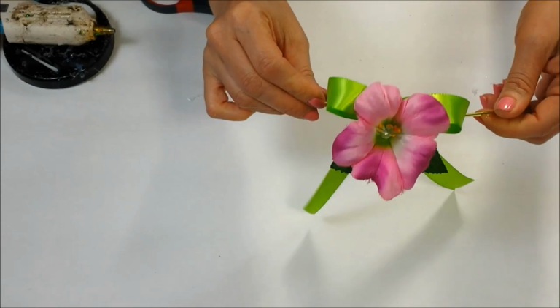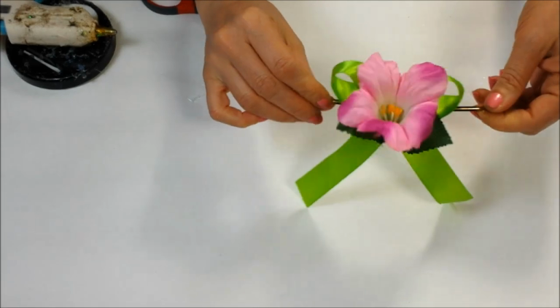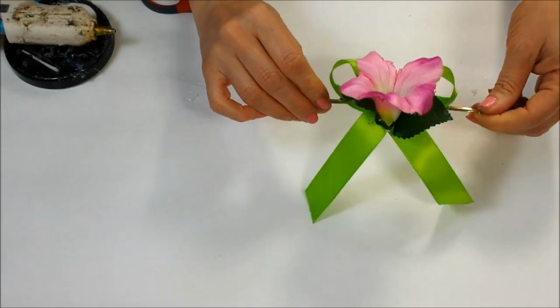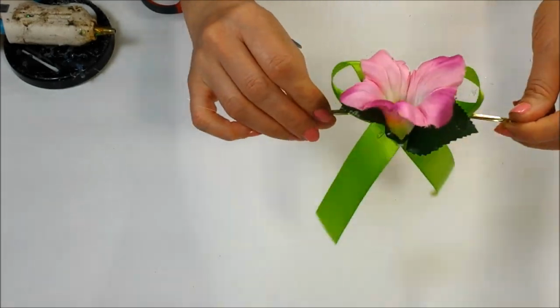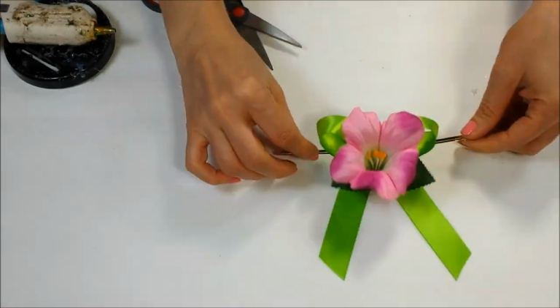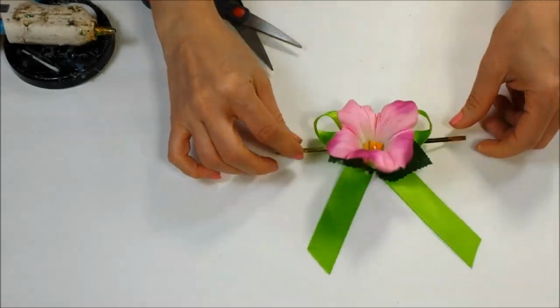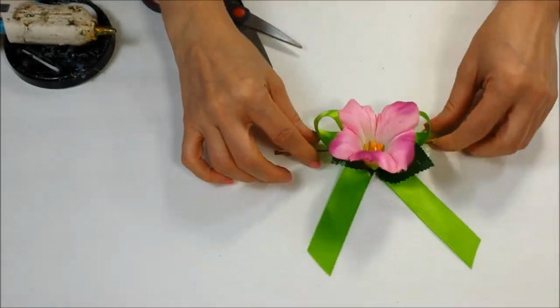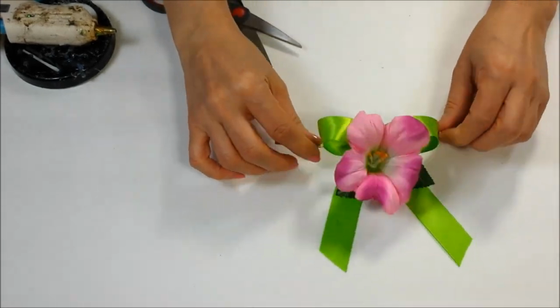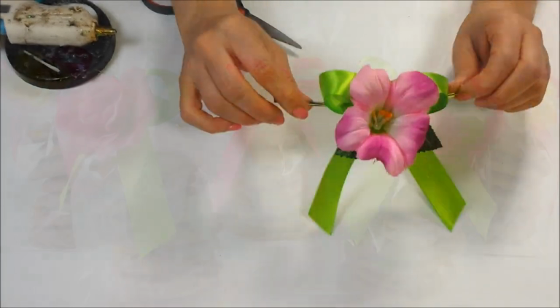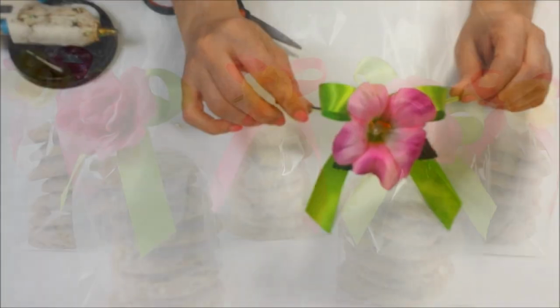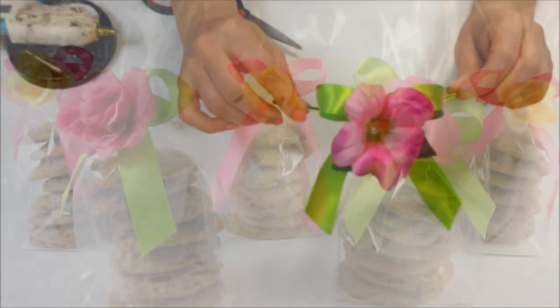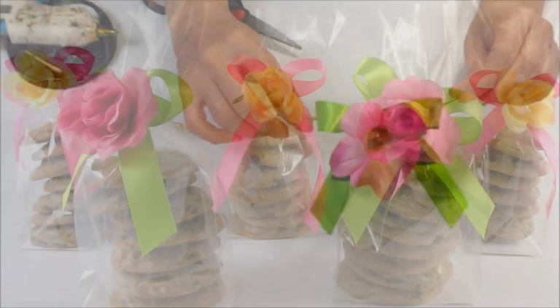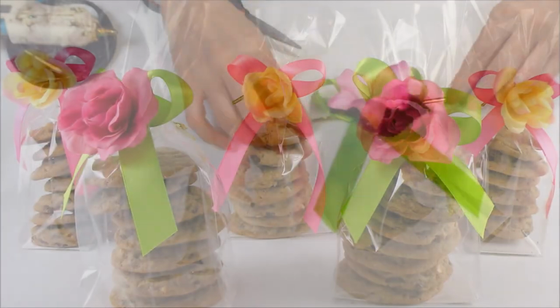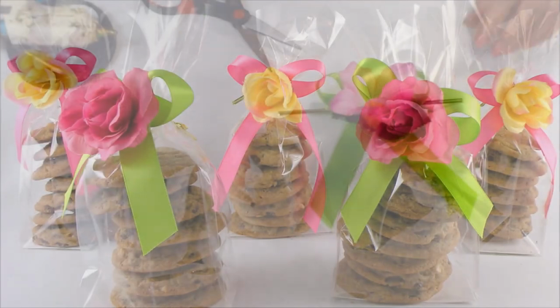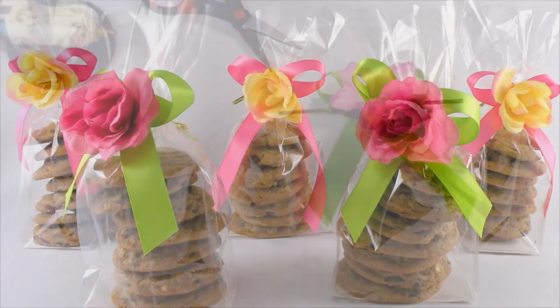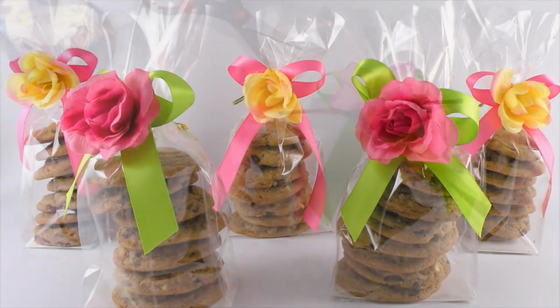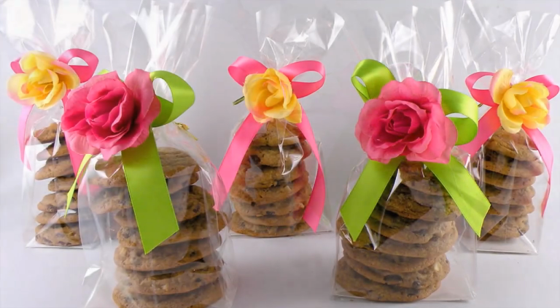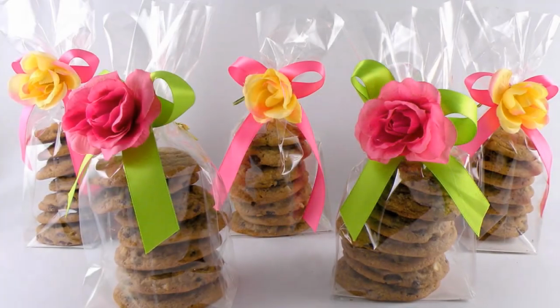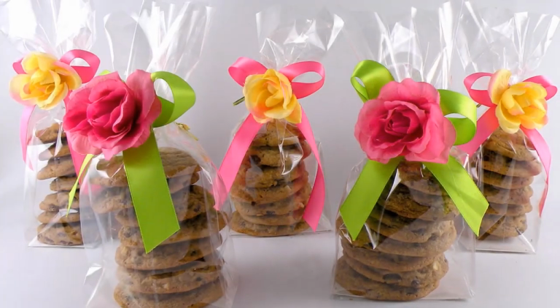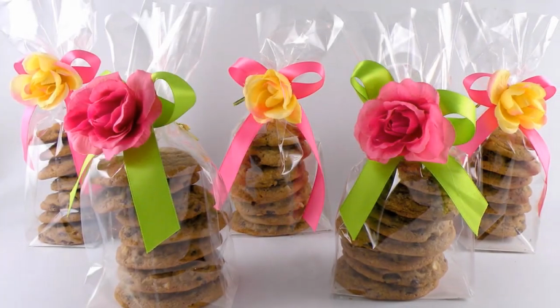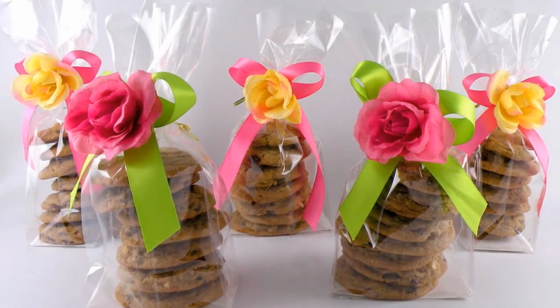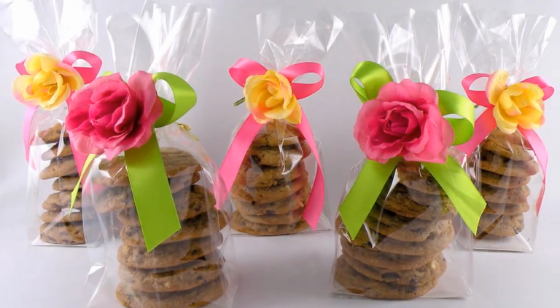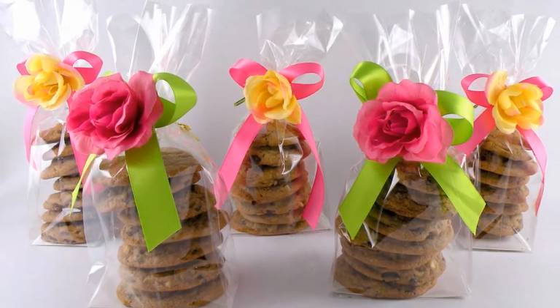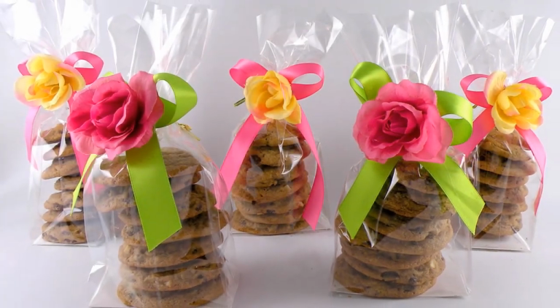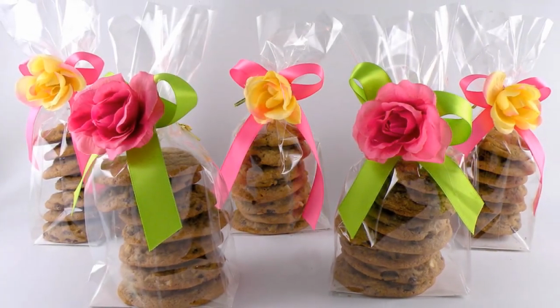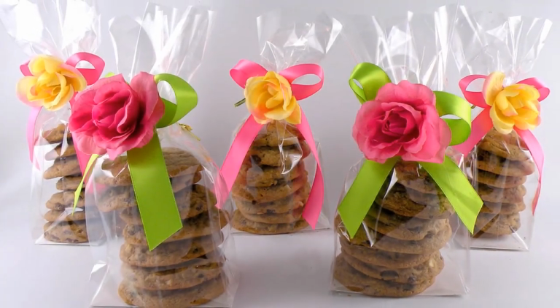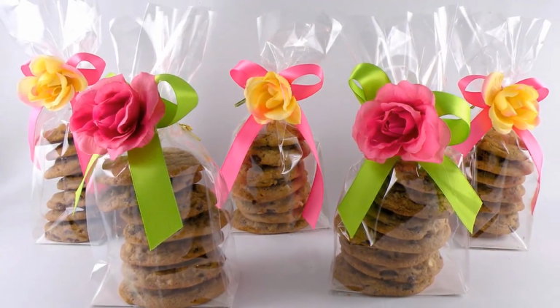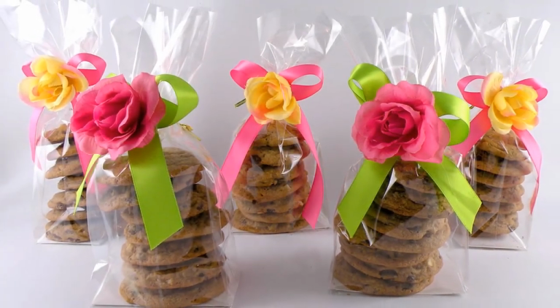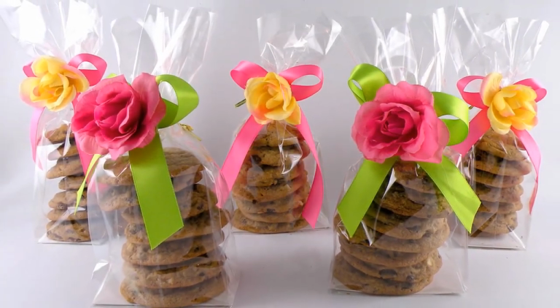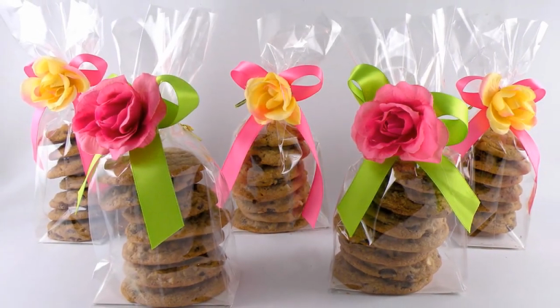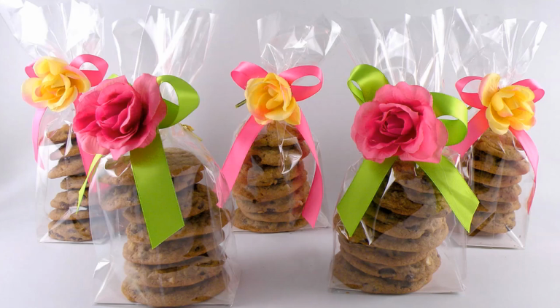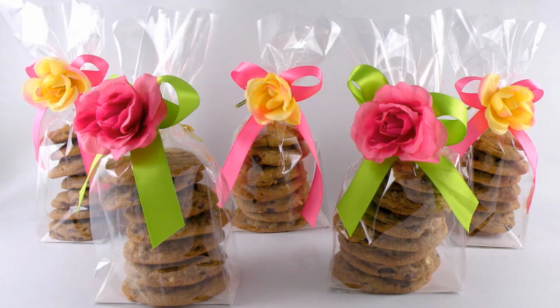Fill the bags with fresh baked cookies and secure with your beautiful twisty tie.